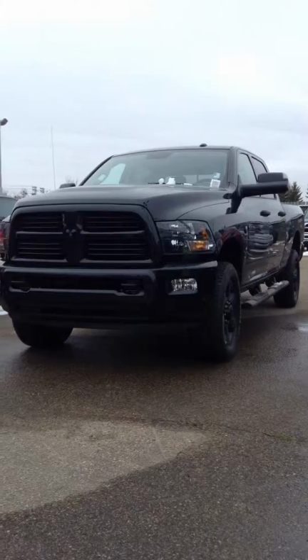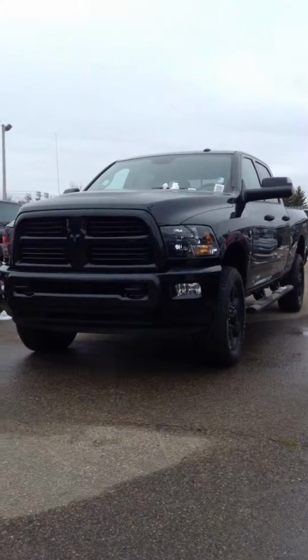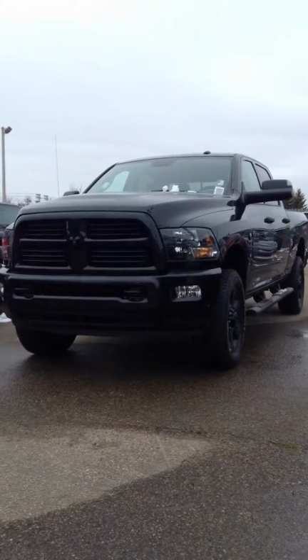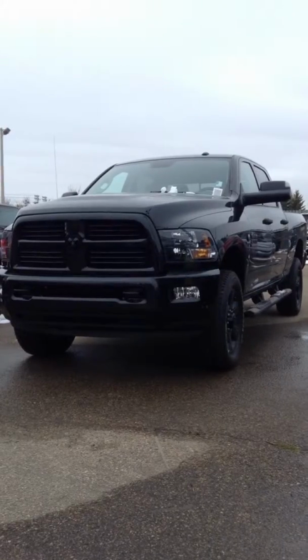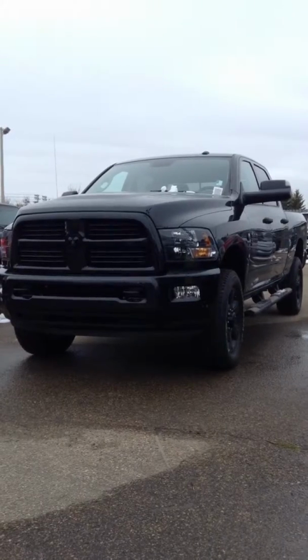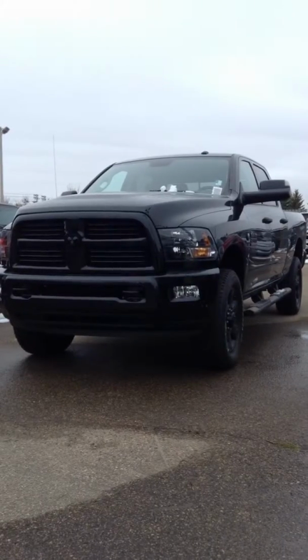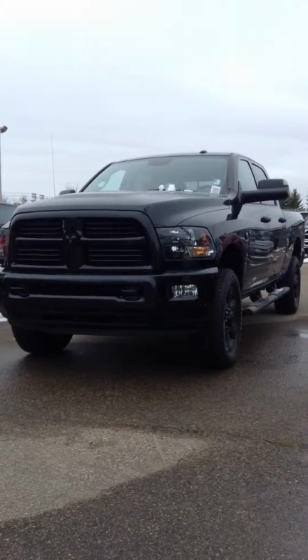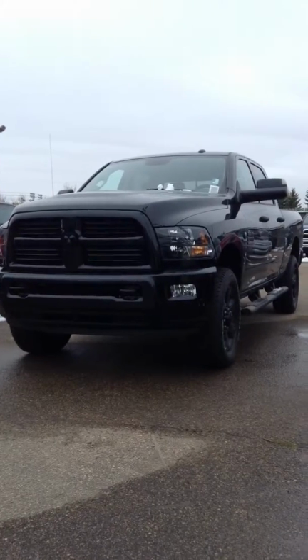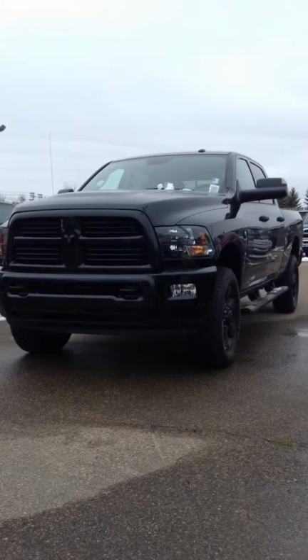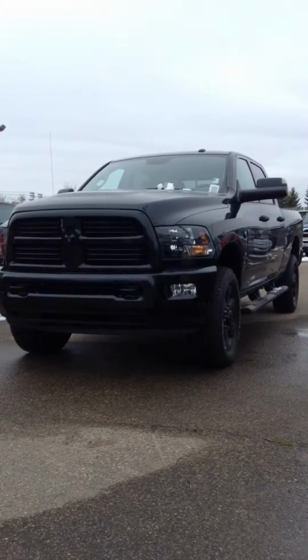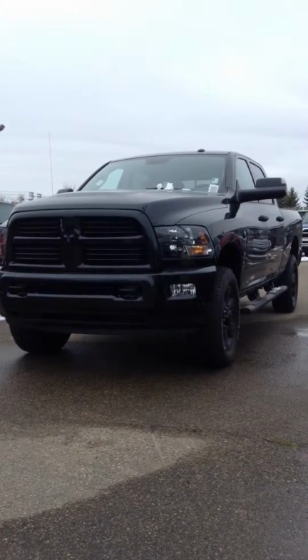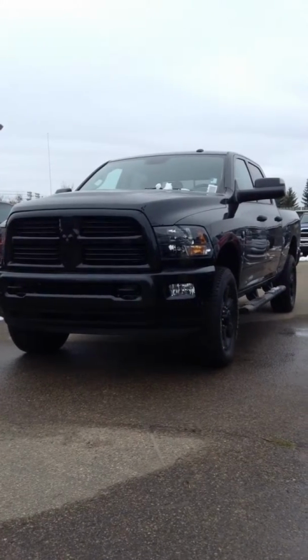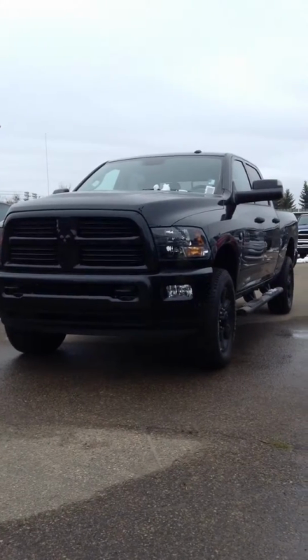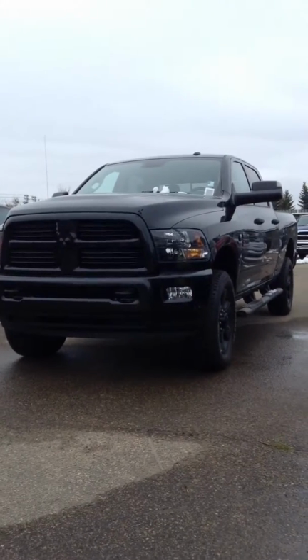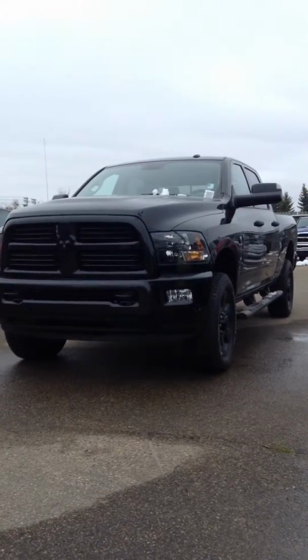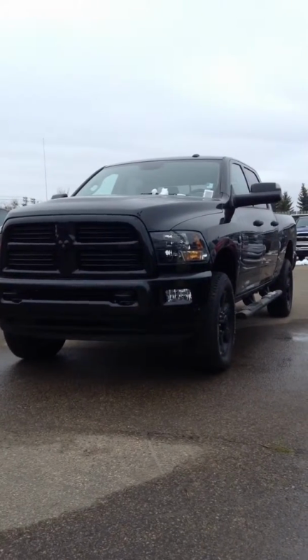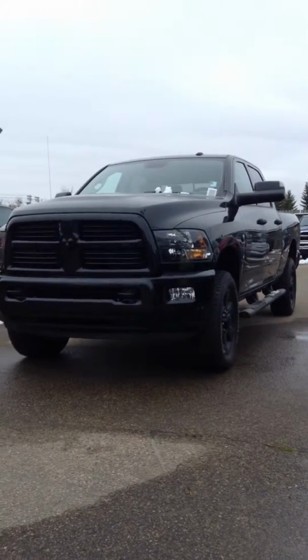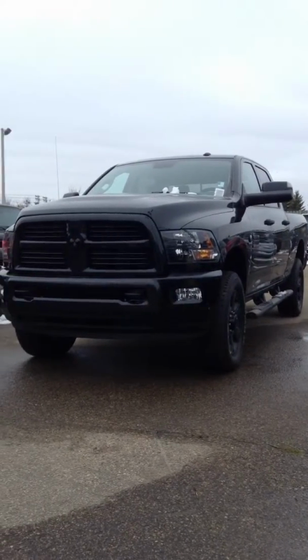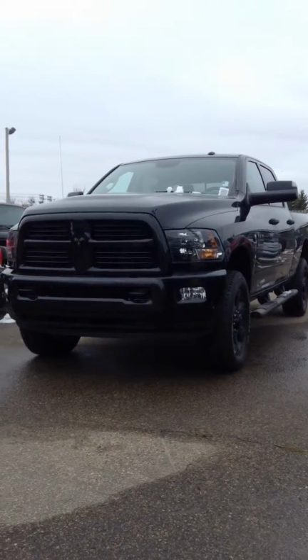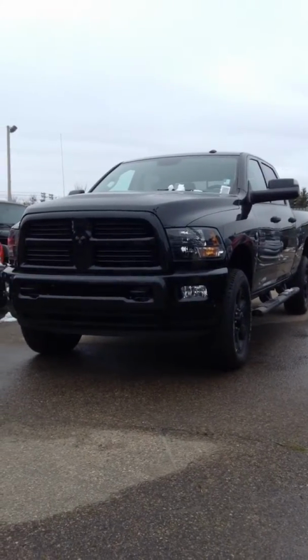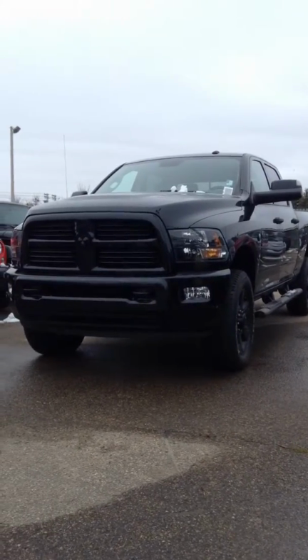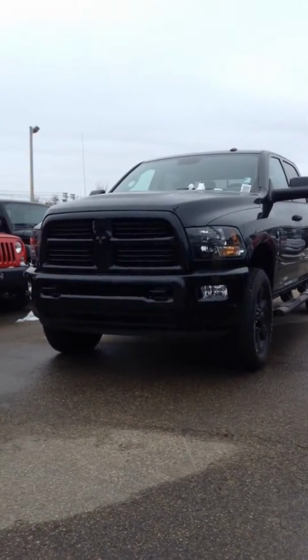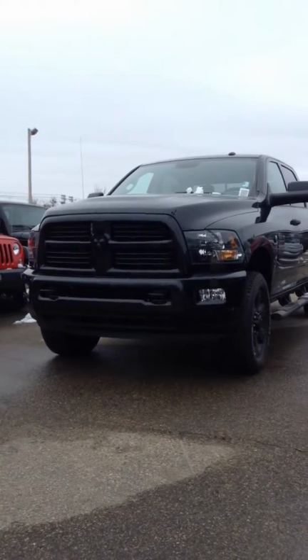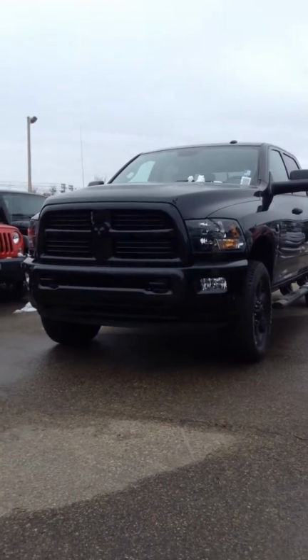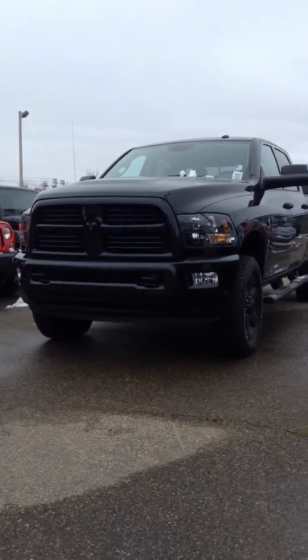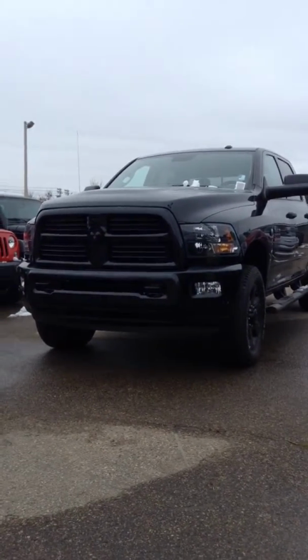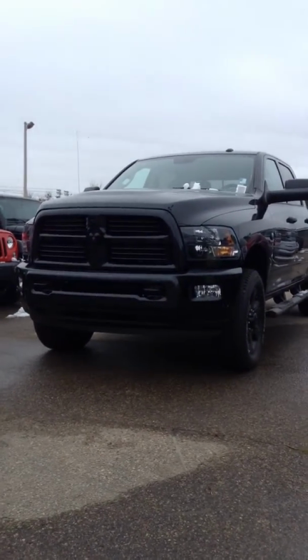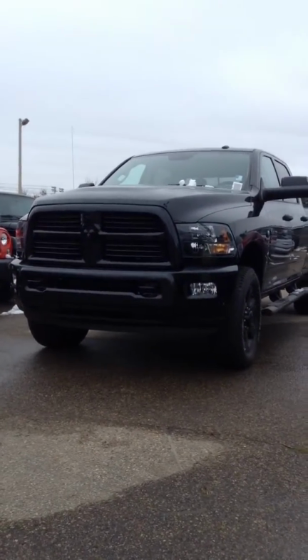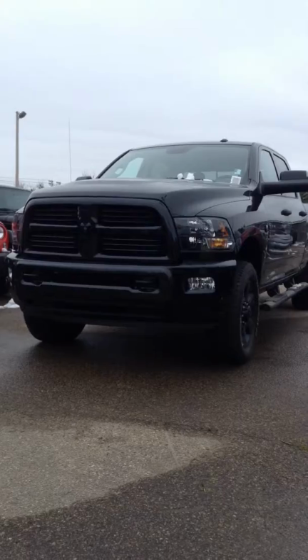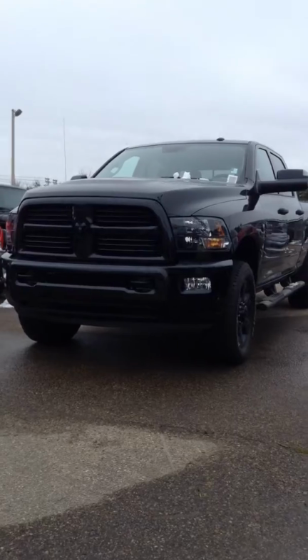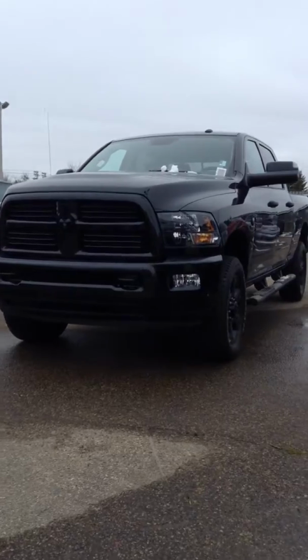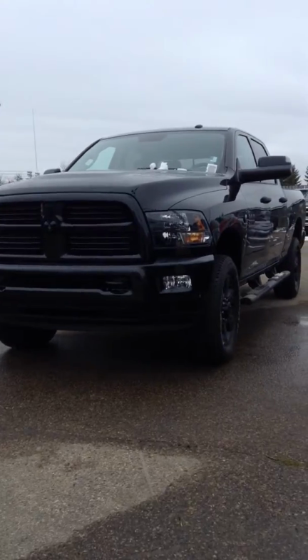This is a video on the 2017 Ram 2500 with the Cummins turbo diesel. It's a blacked out edition.